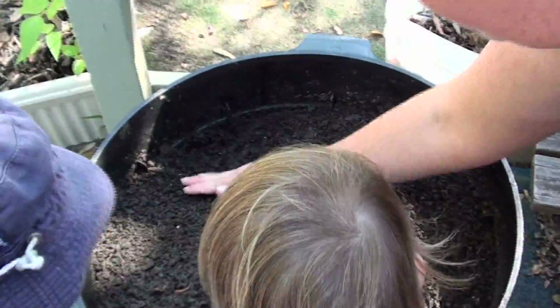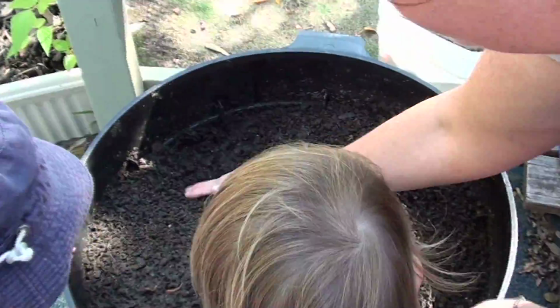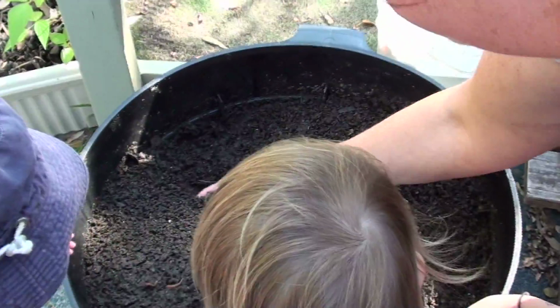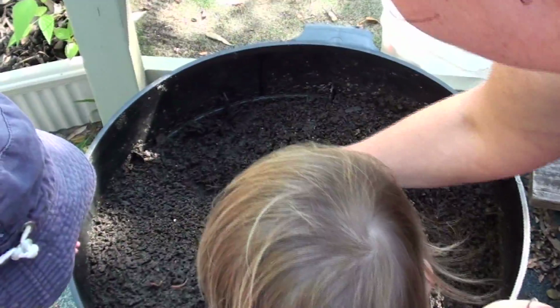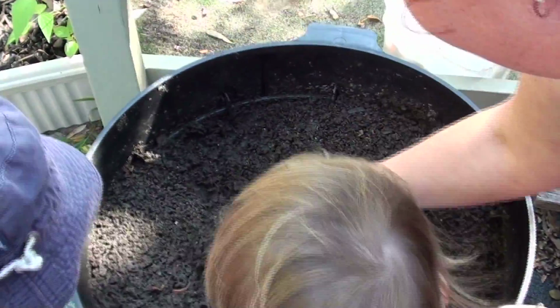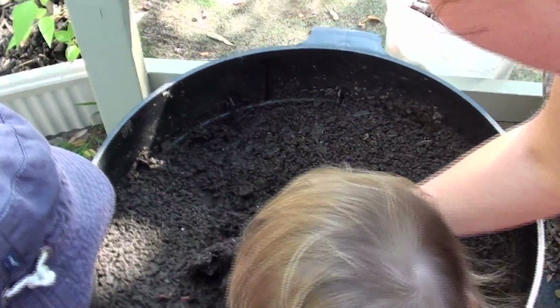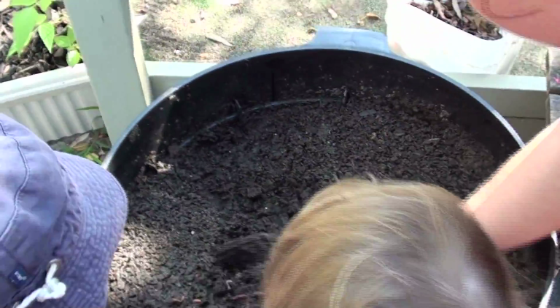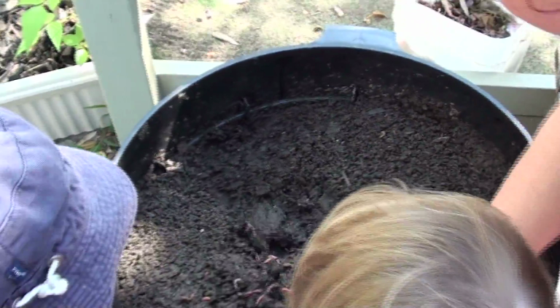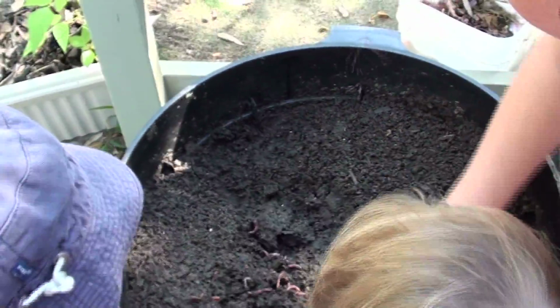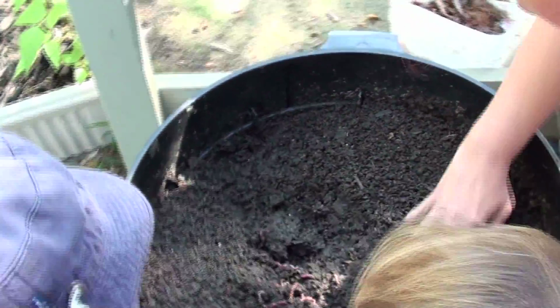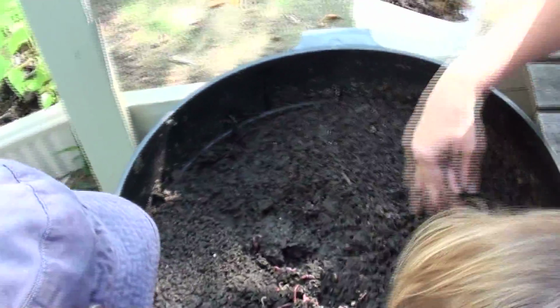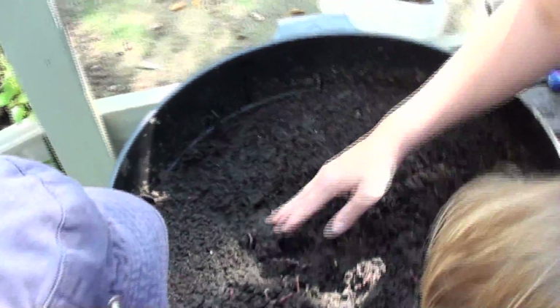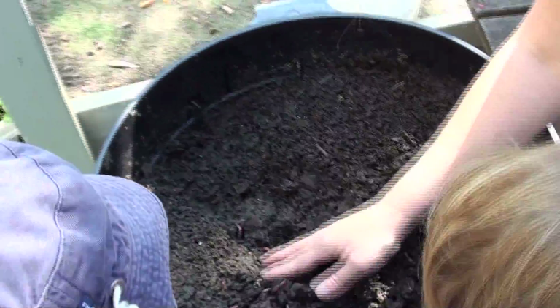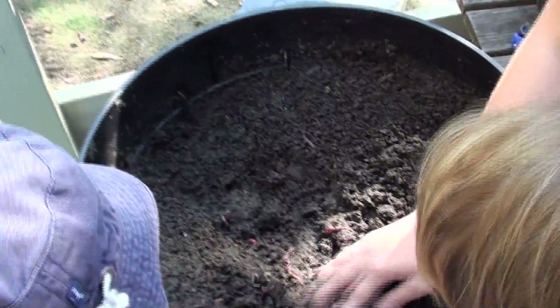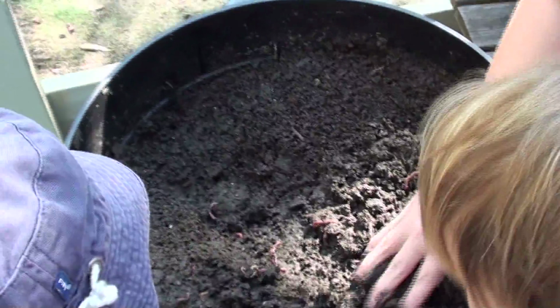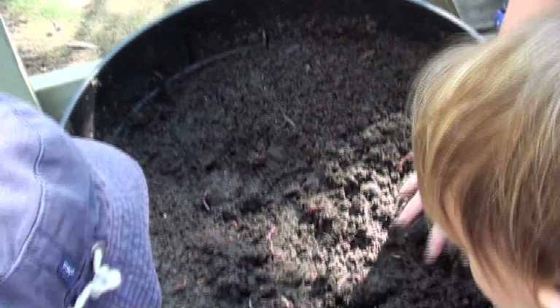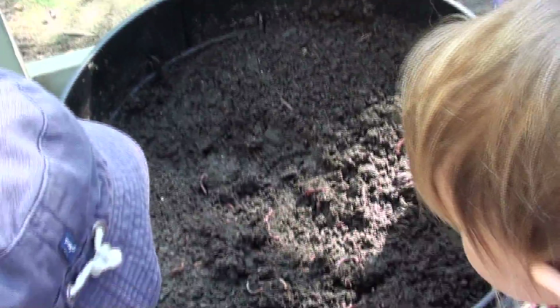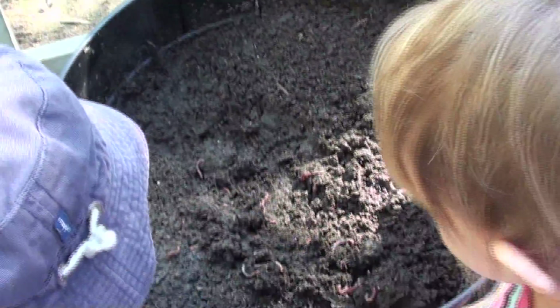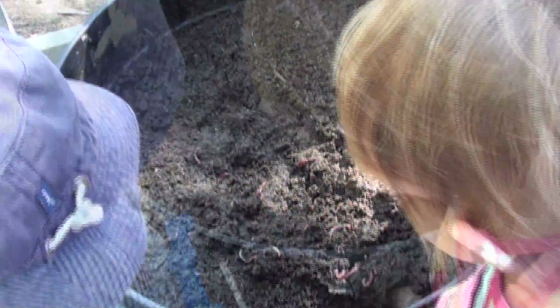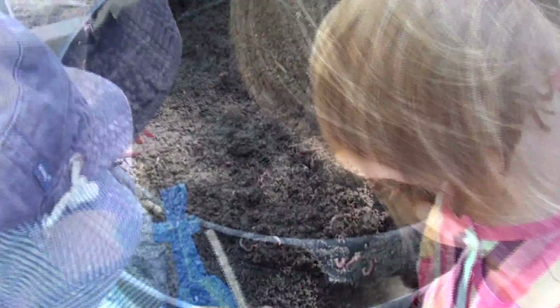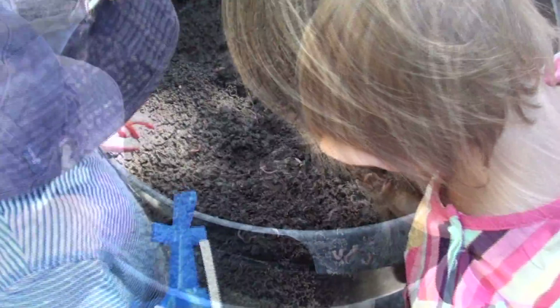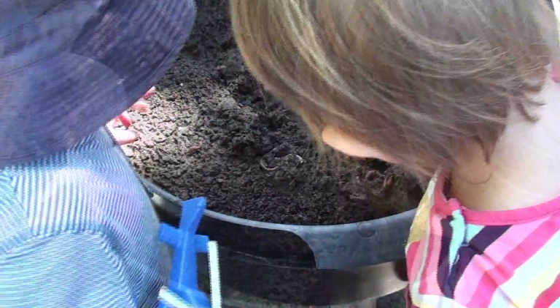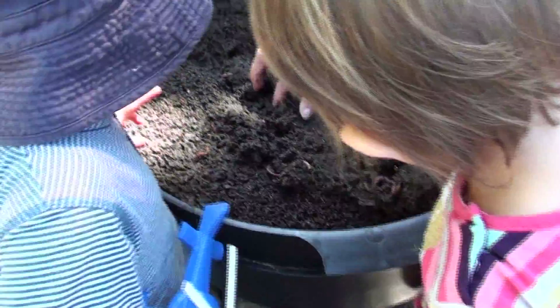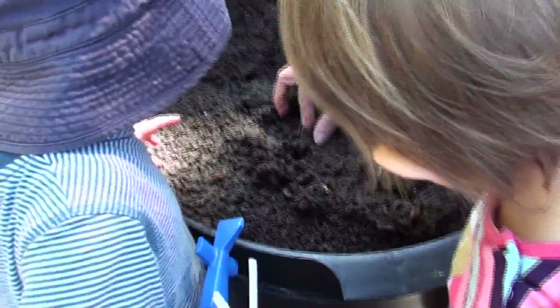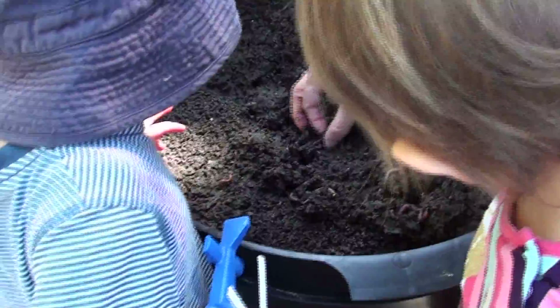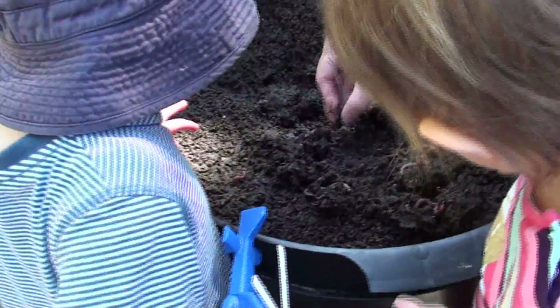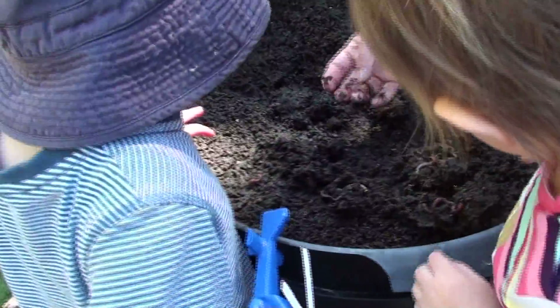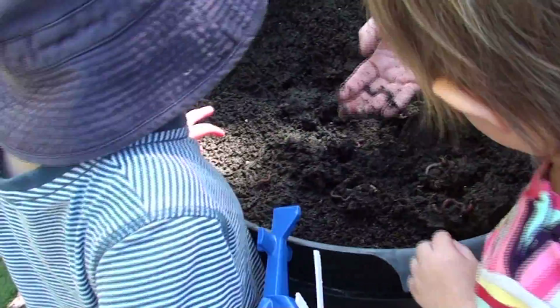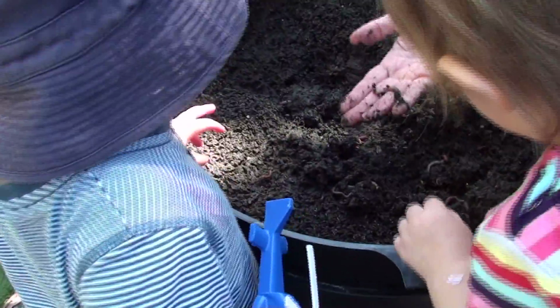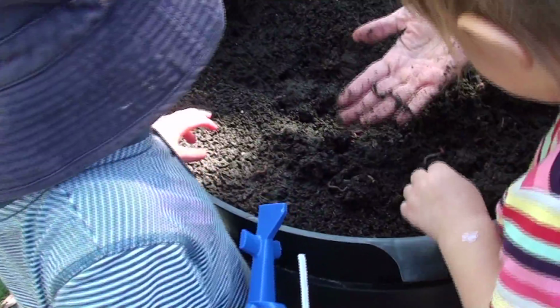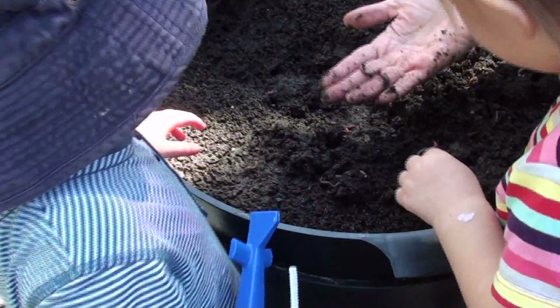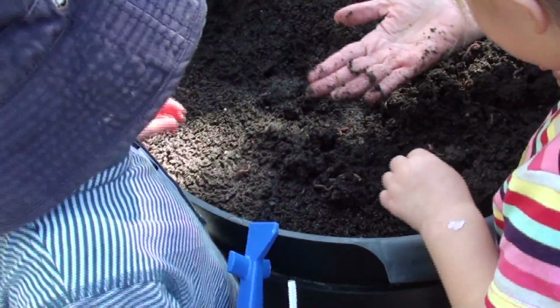The best recycler is the humble earthworm. The earthworm helps us every day, little by little, reducing our waste.